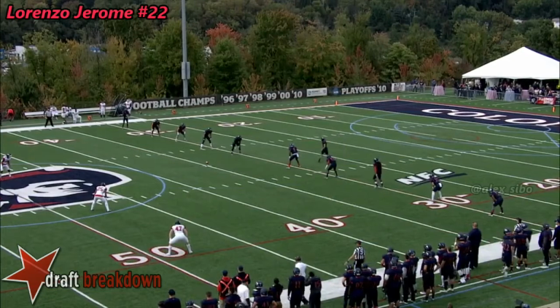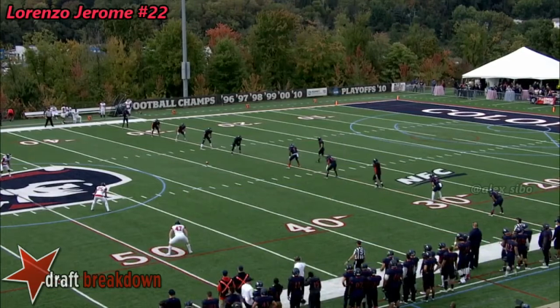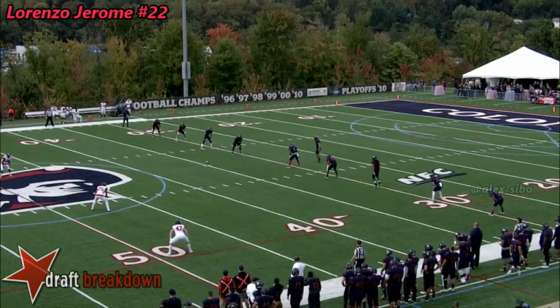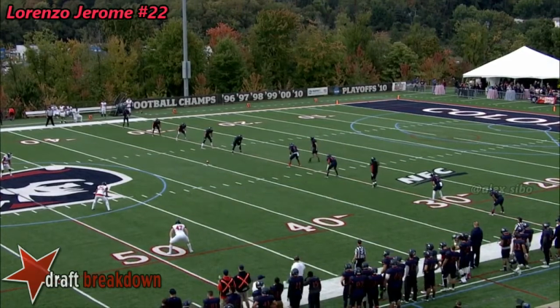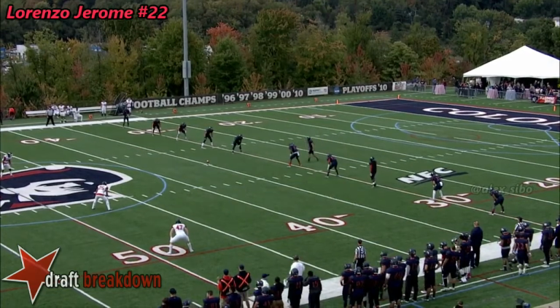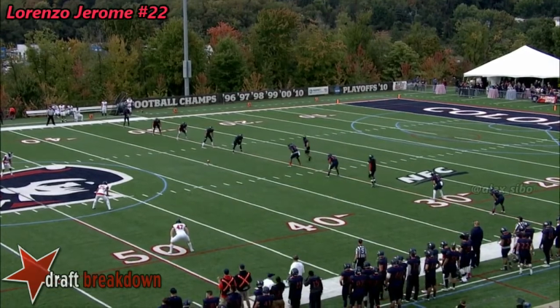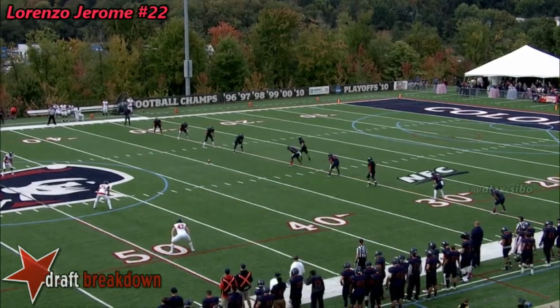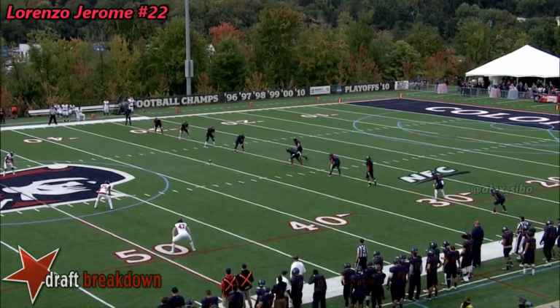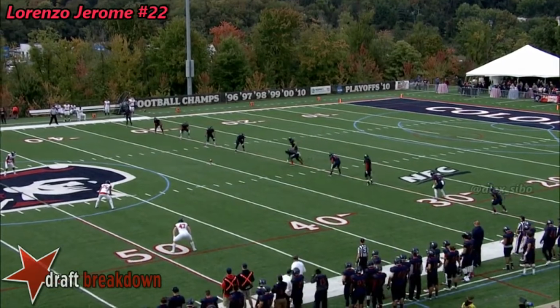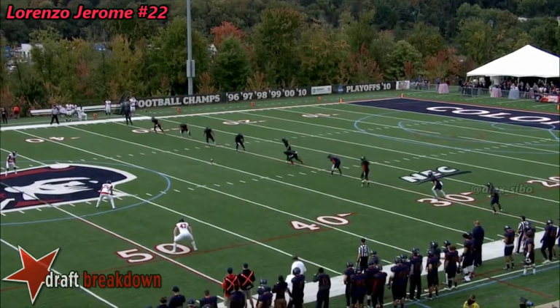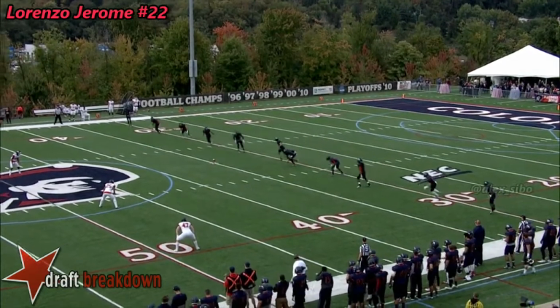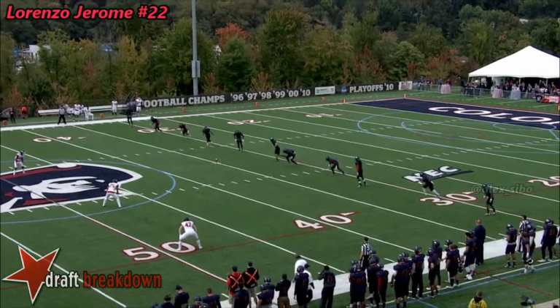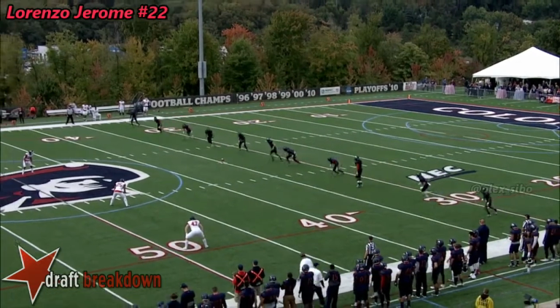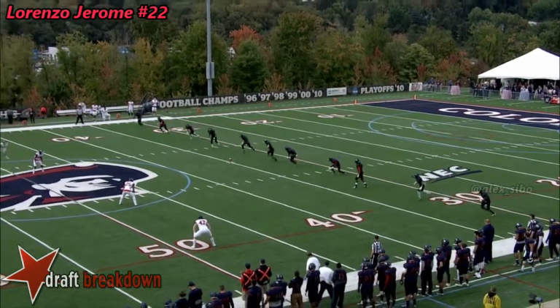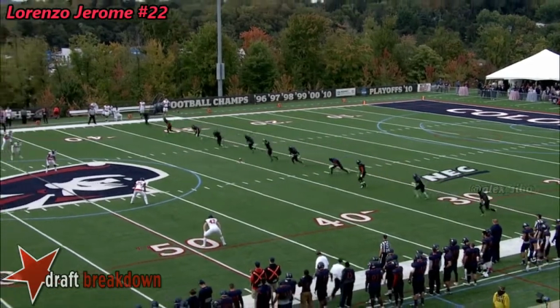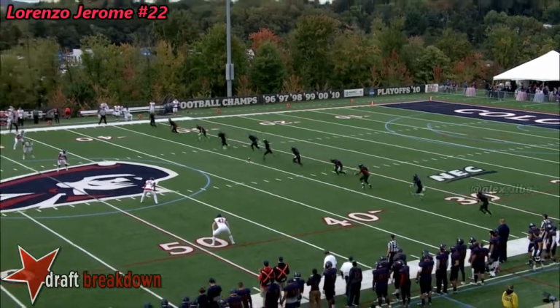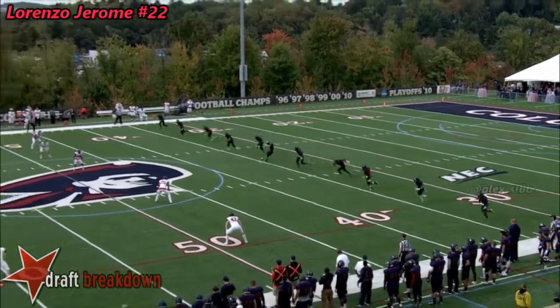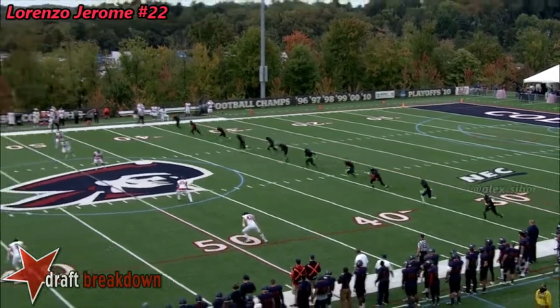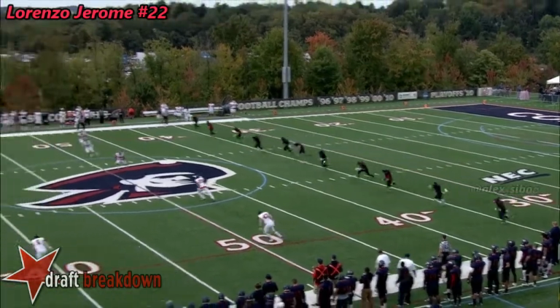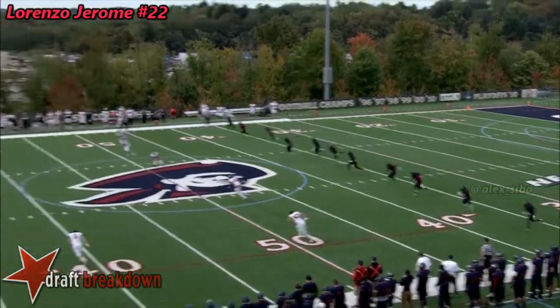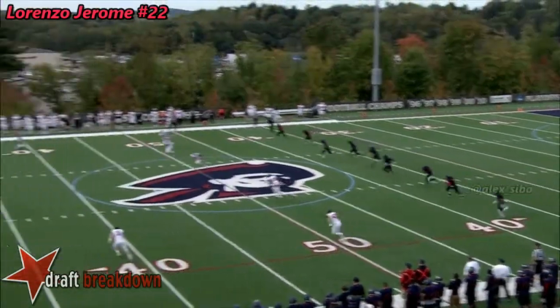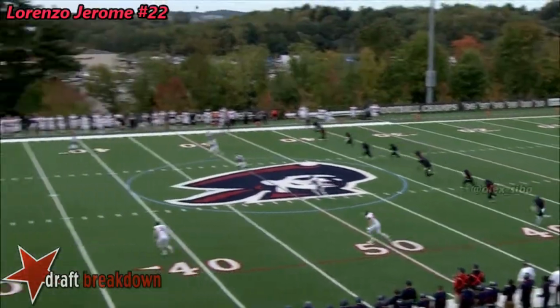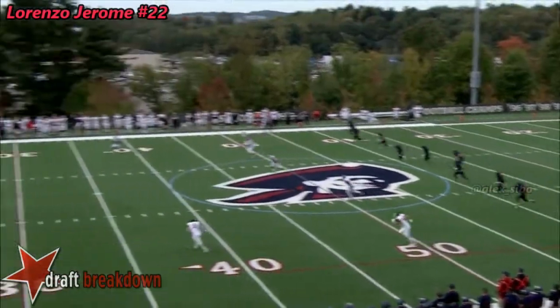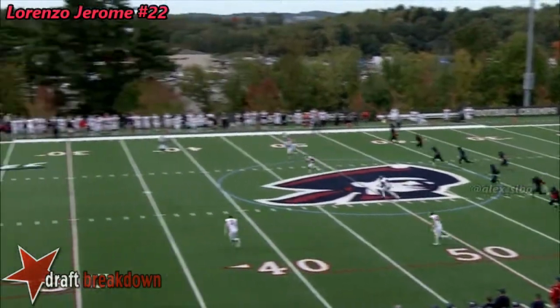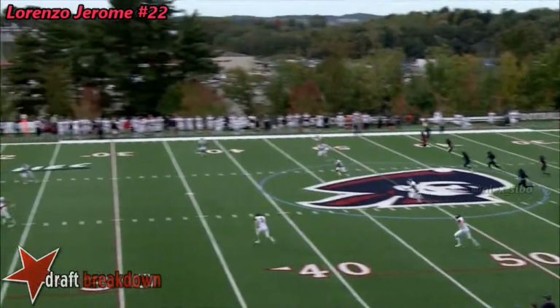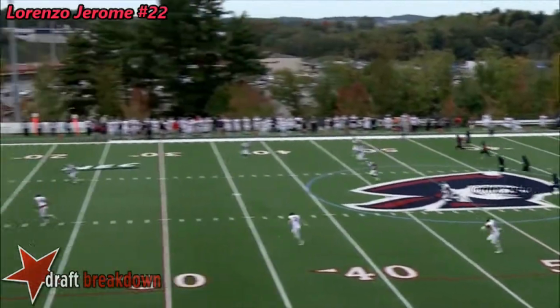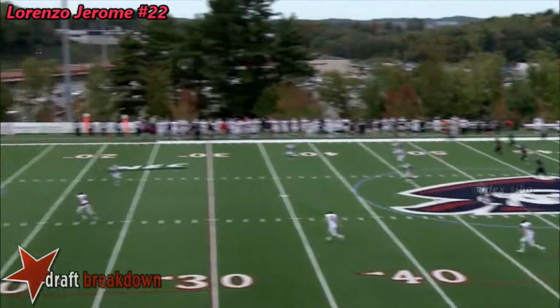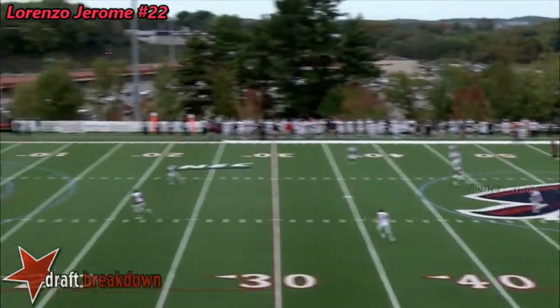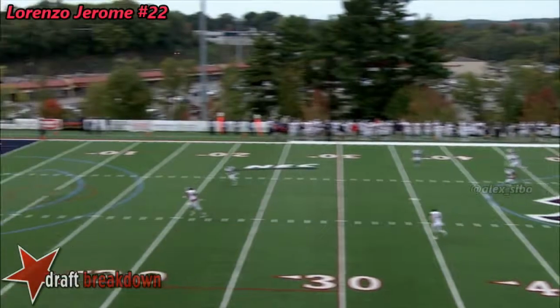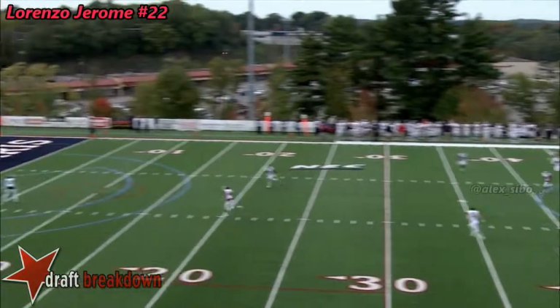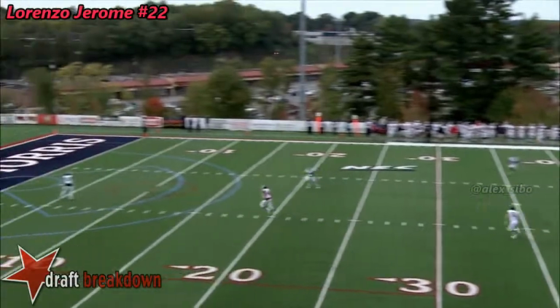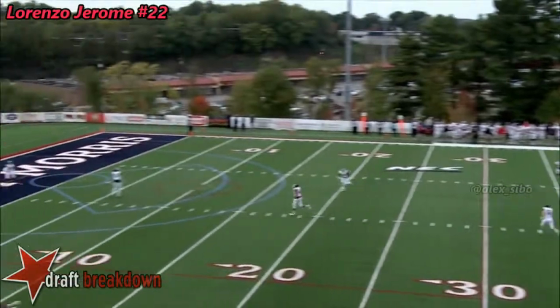Perfect day for football in western Pennsylvania. Glad you could join us for NEC action.